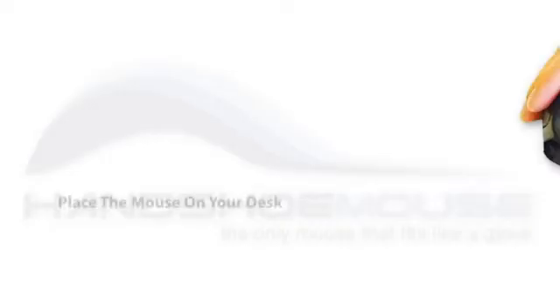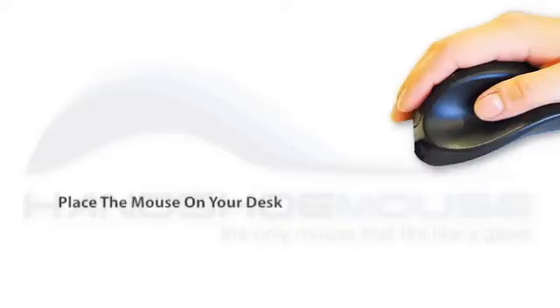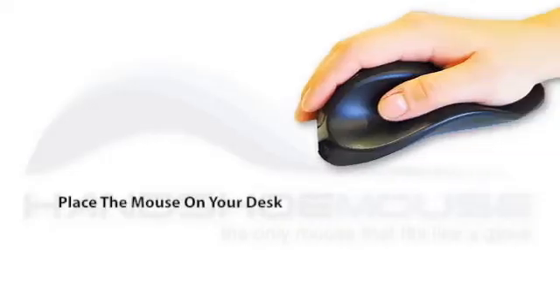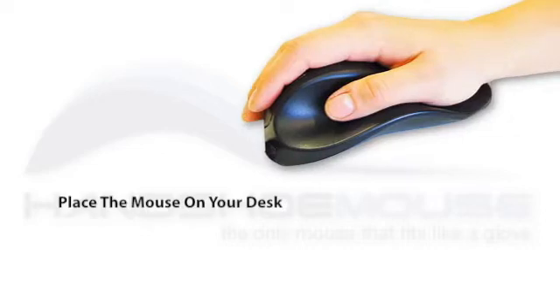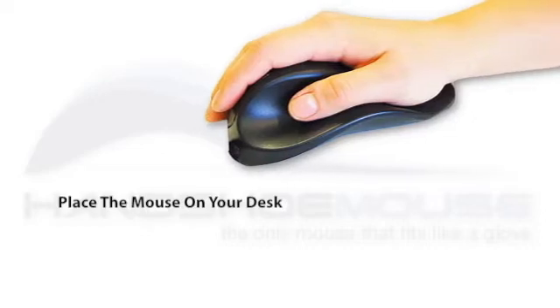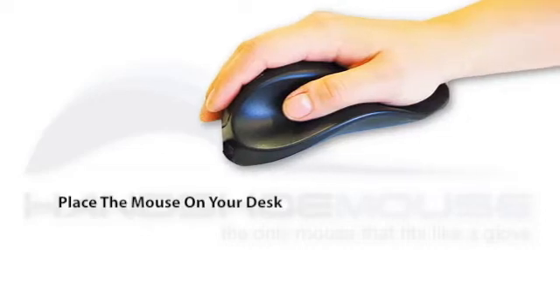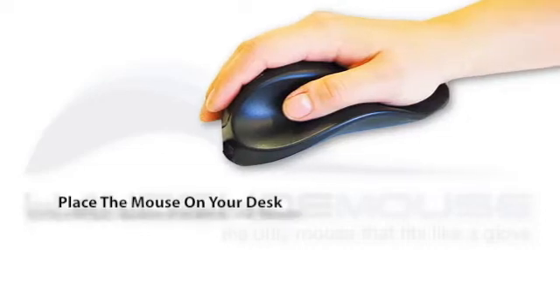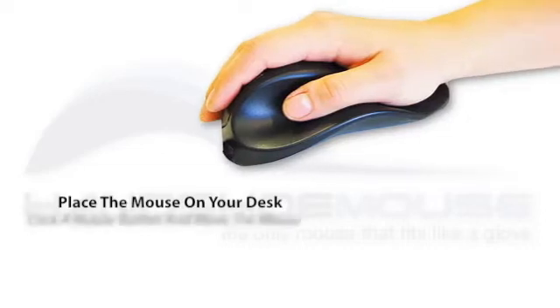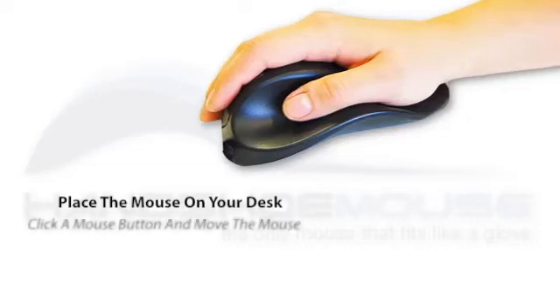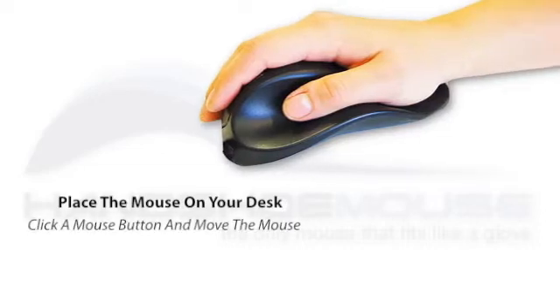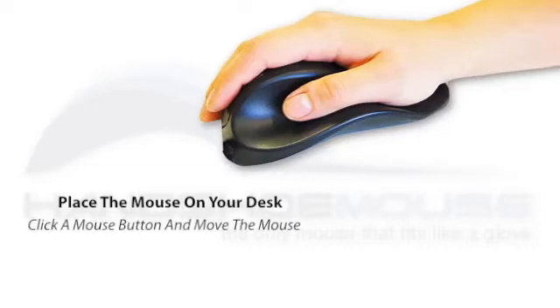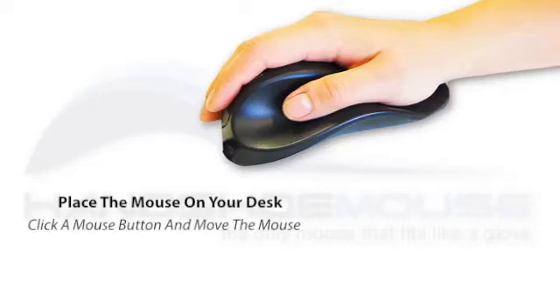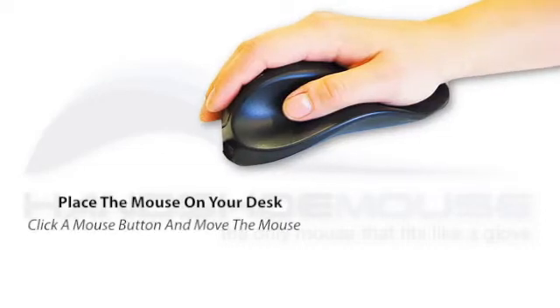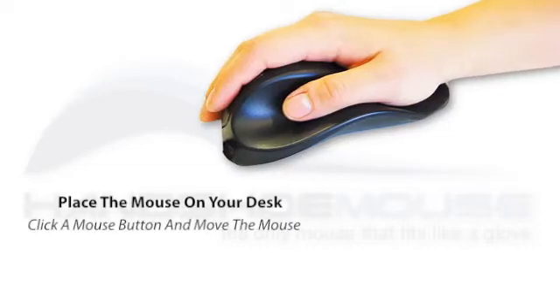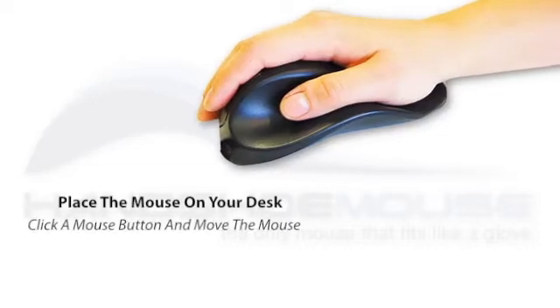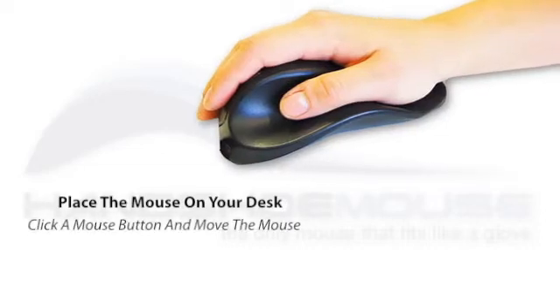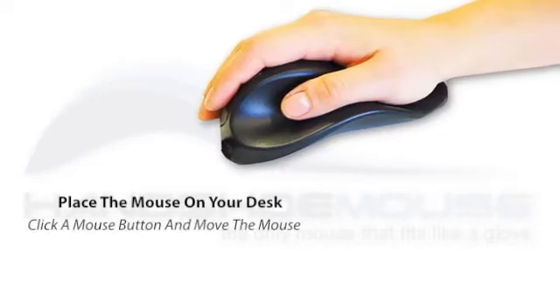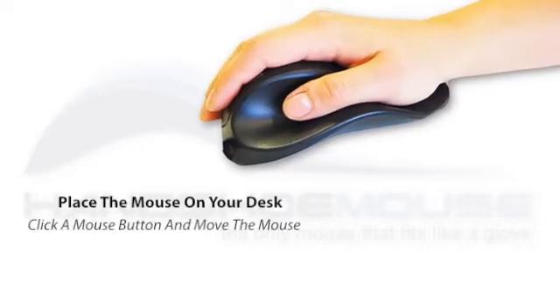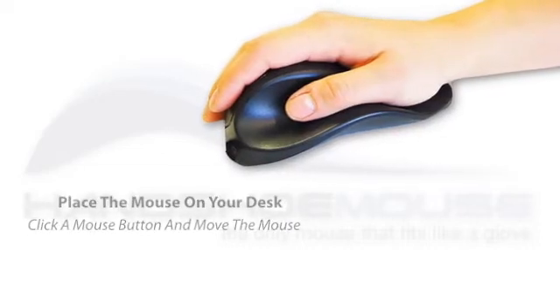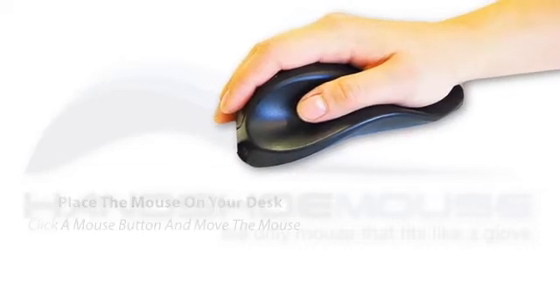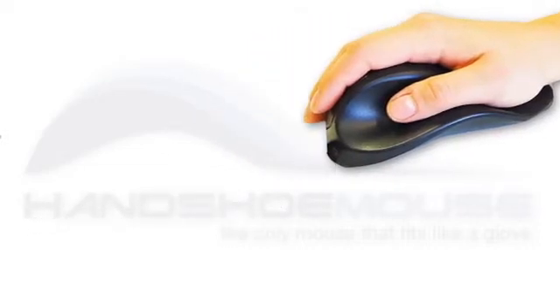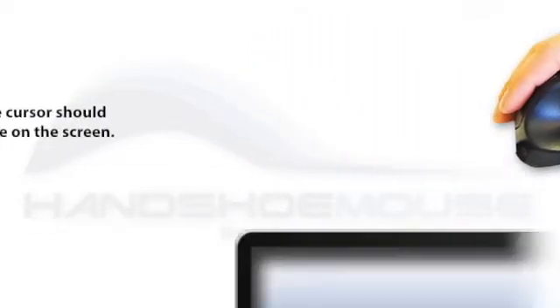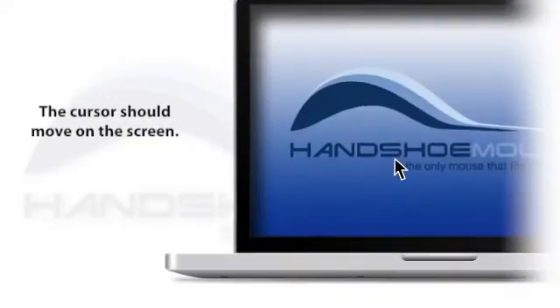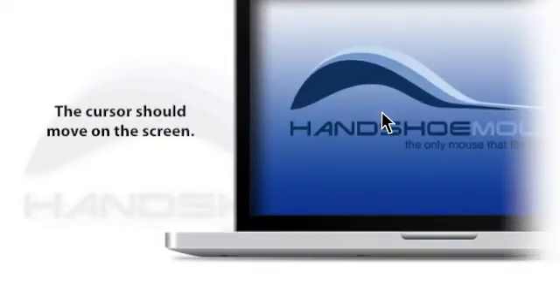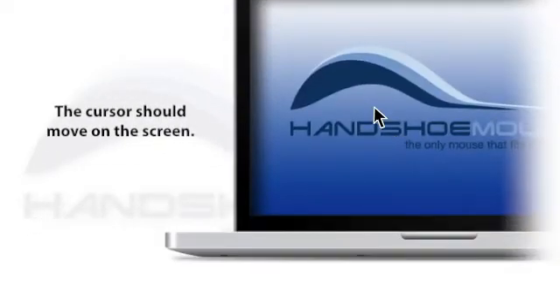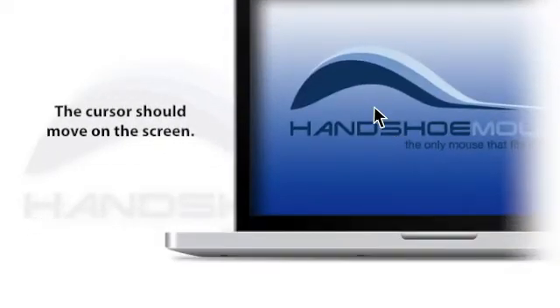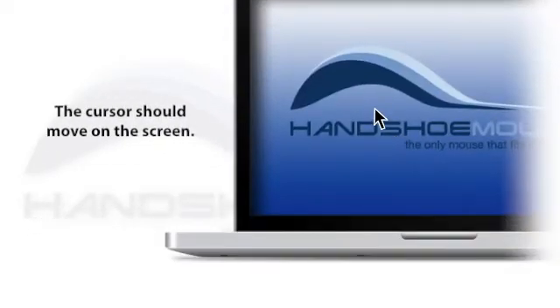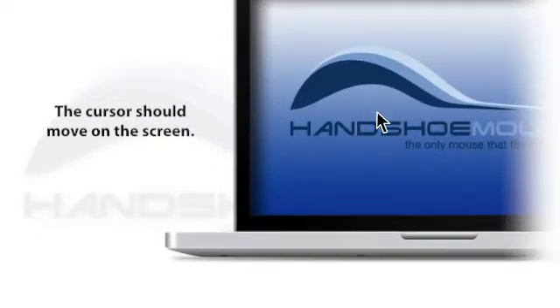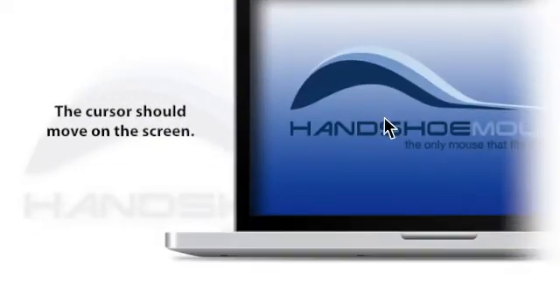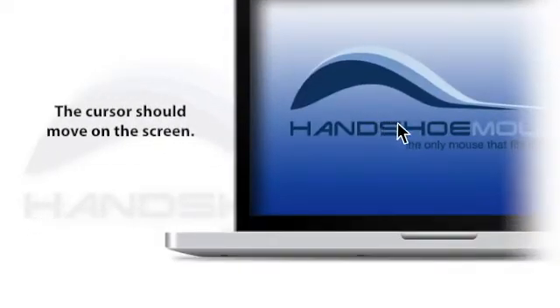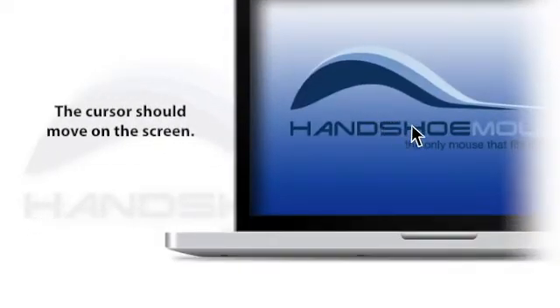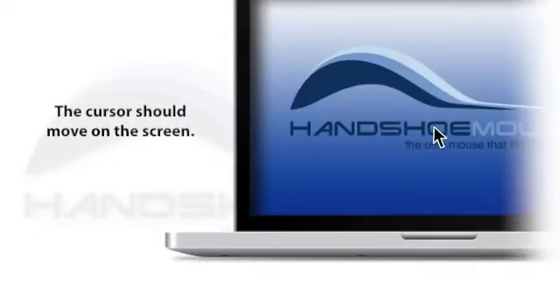Place the mouse on your desk, click a mouse button, and move the mouse. The cursor should move on the screen.